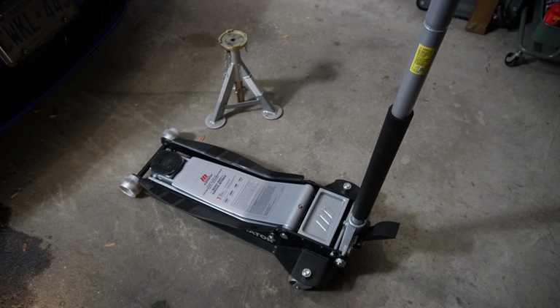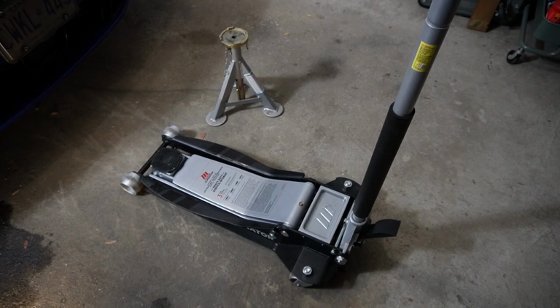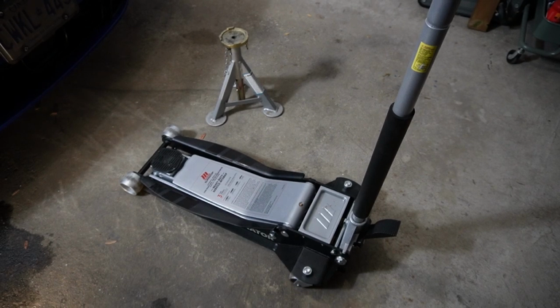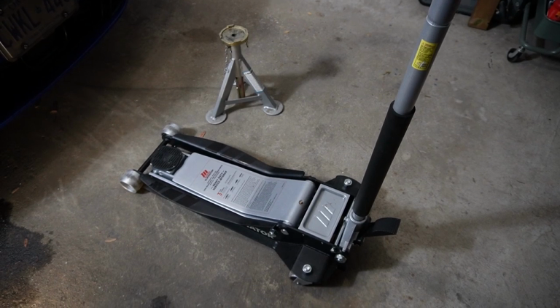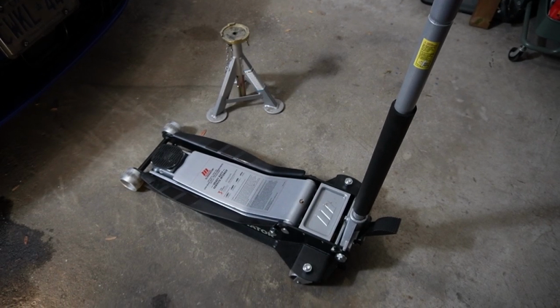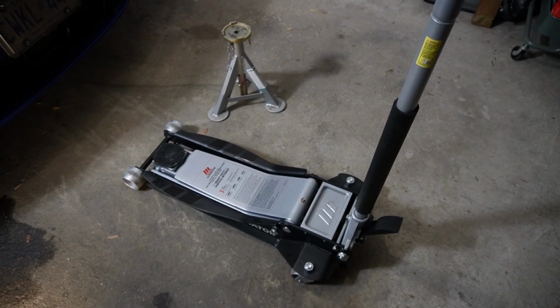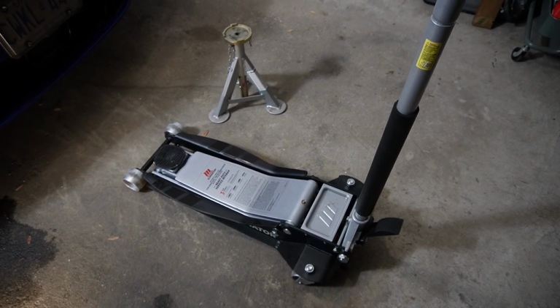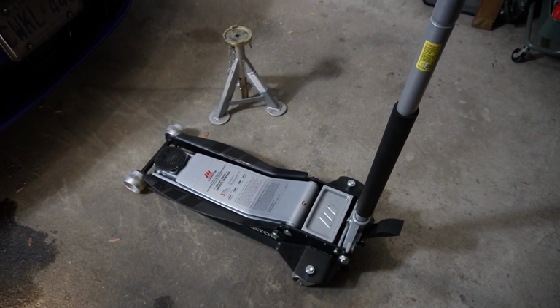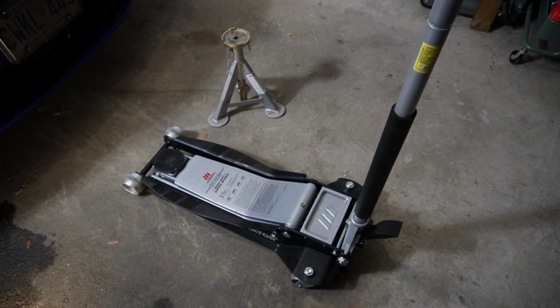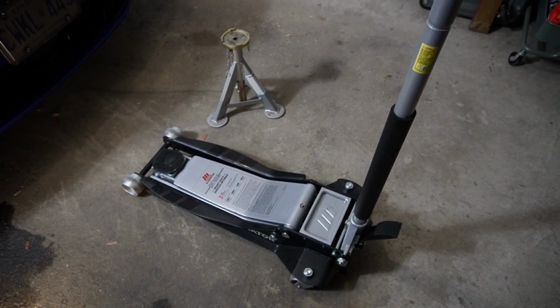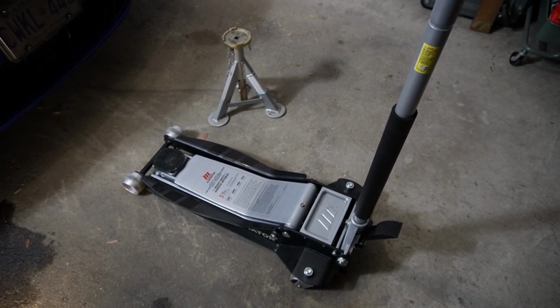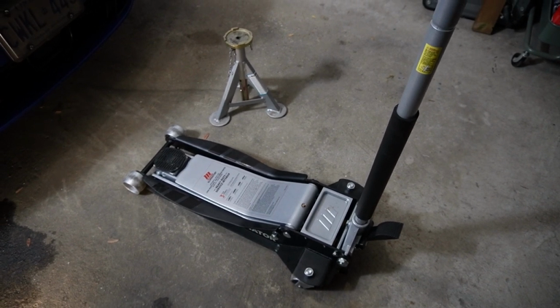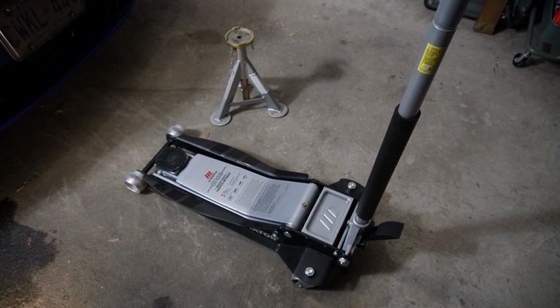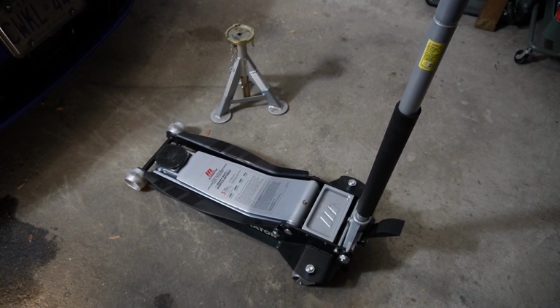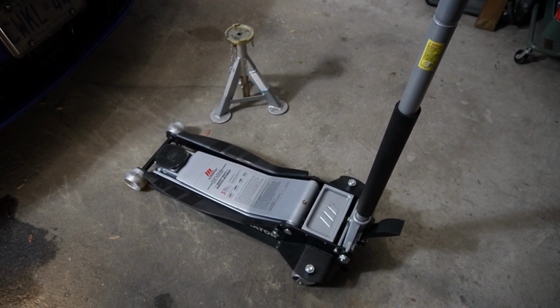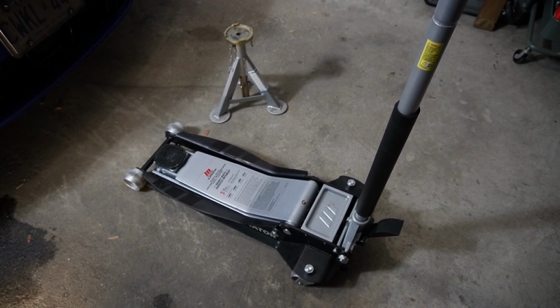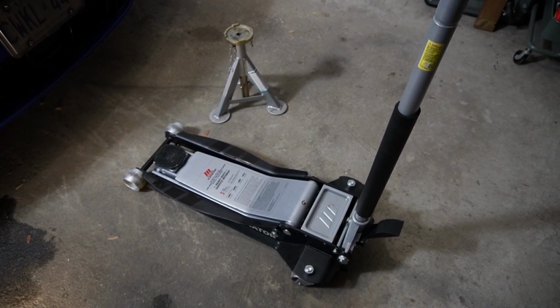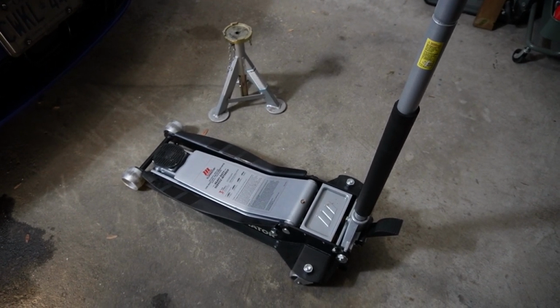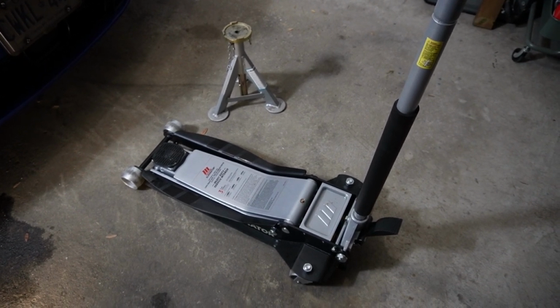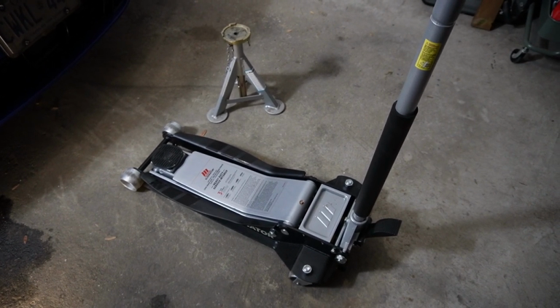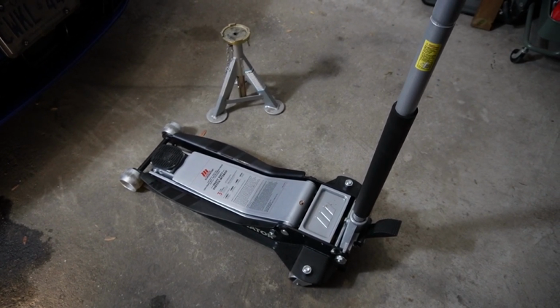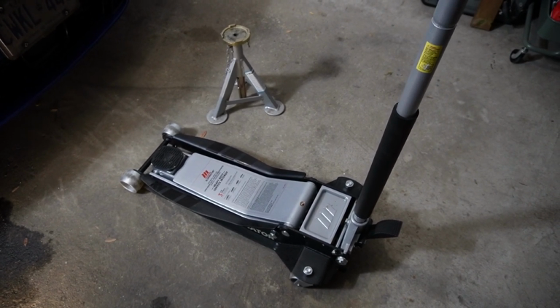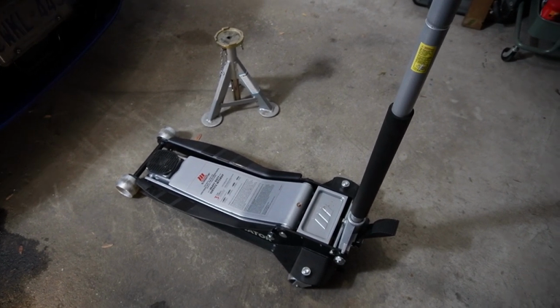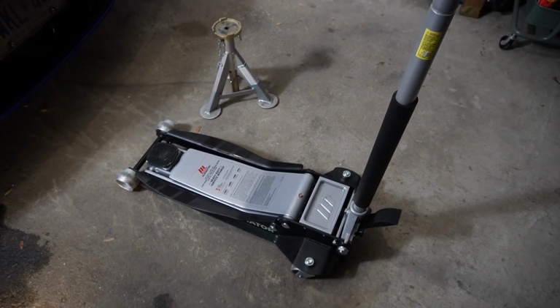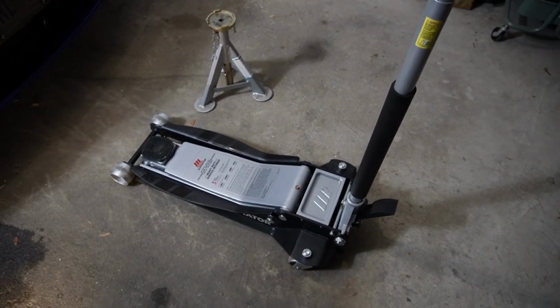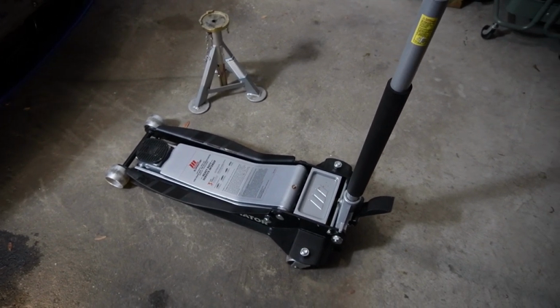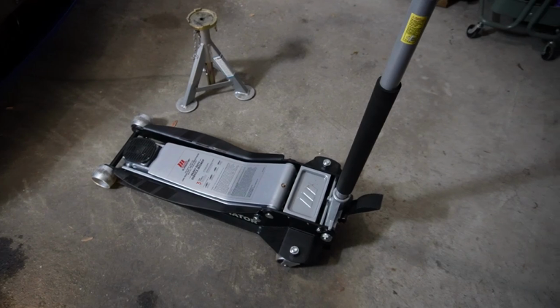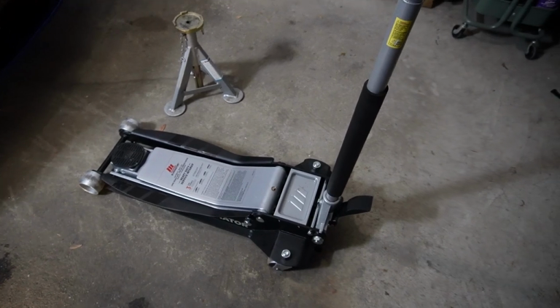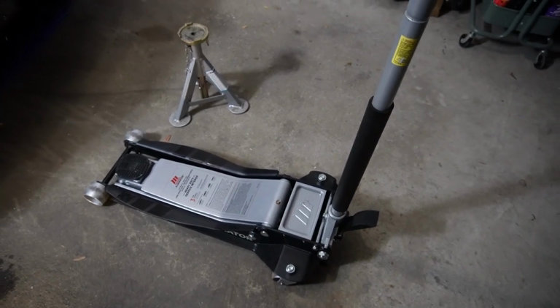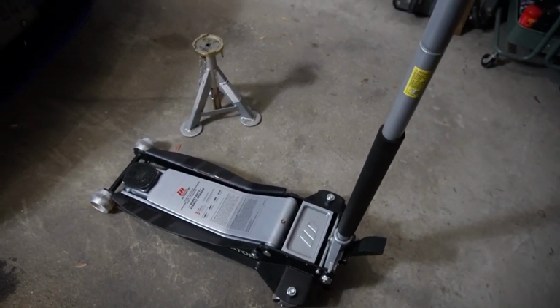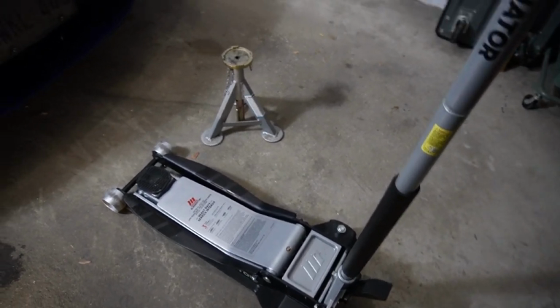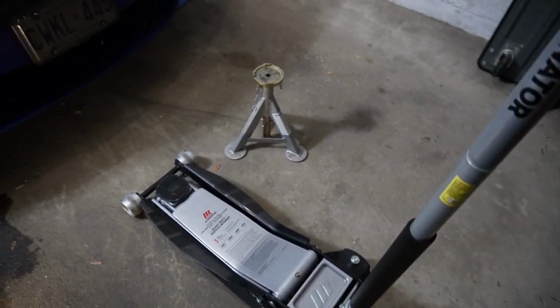Hello everyone, welcome to my channel. Today we're just going to talk about standard operation with jack and jack stands.